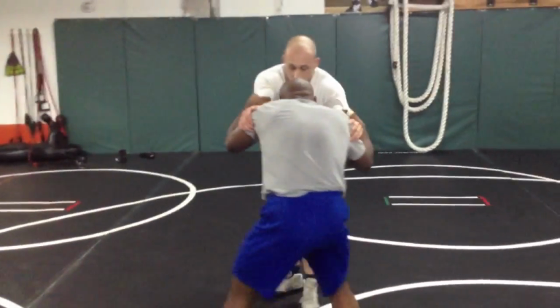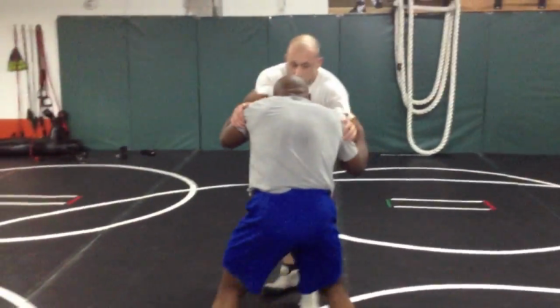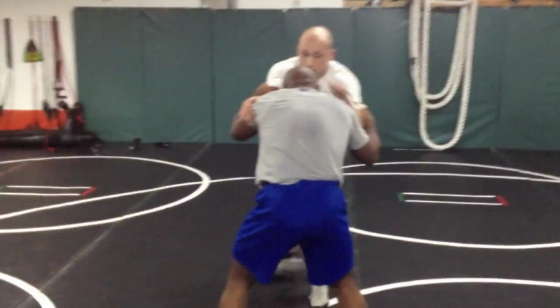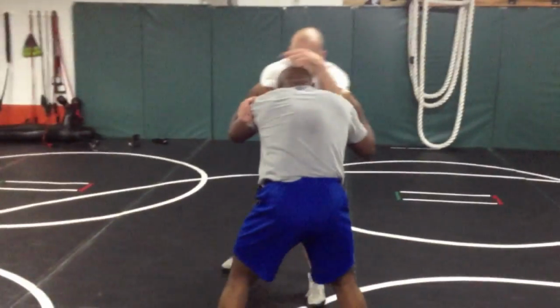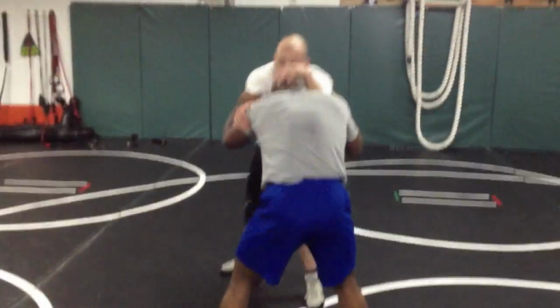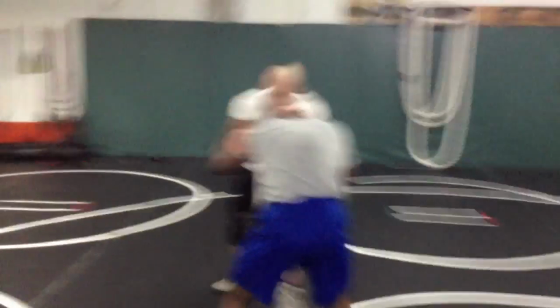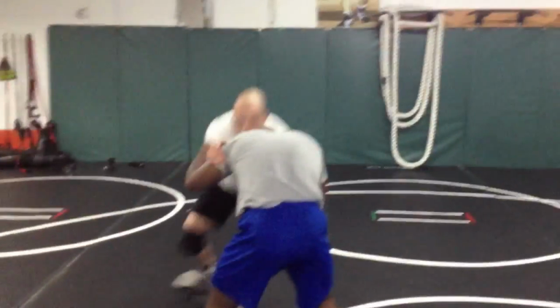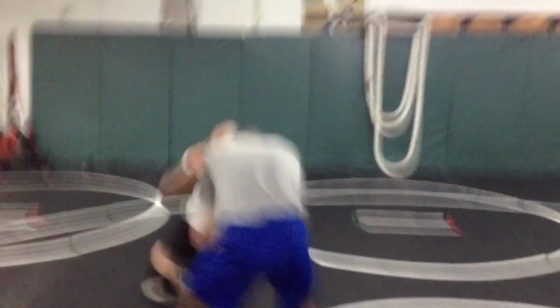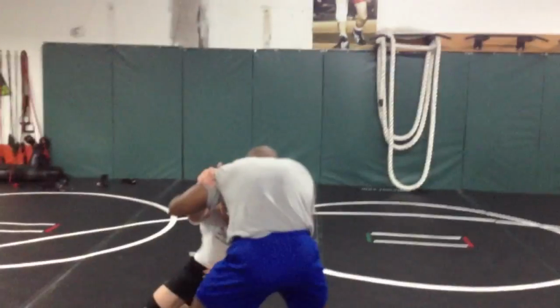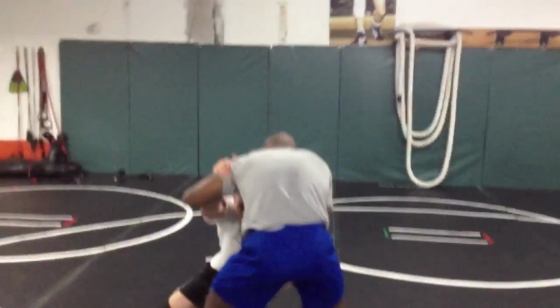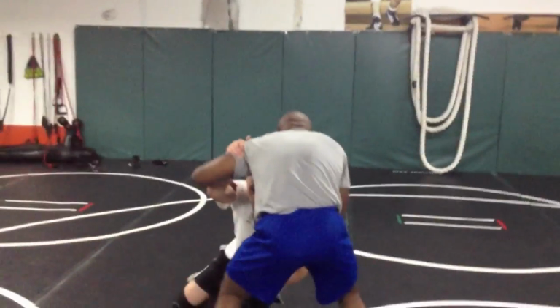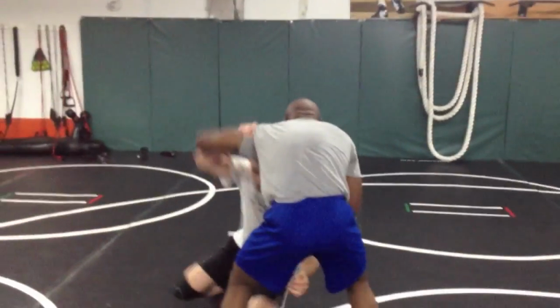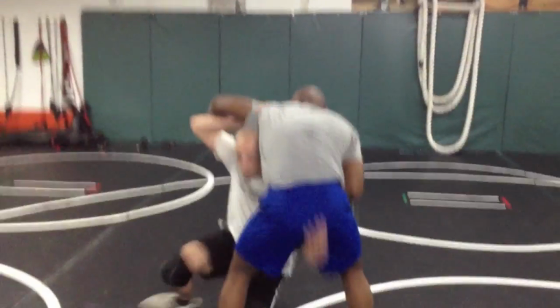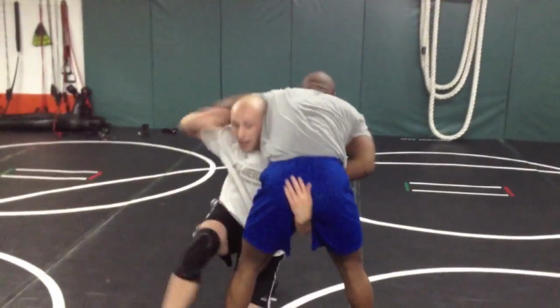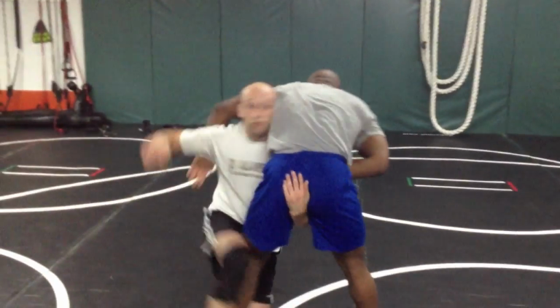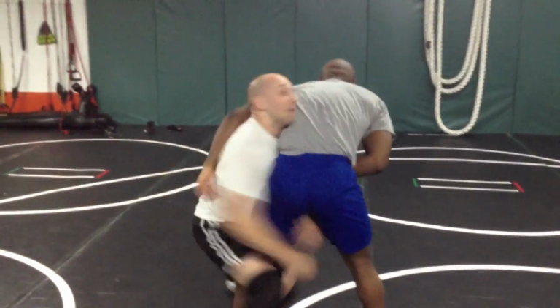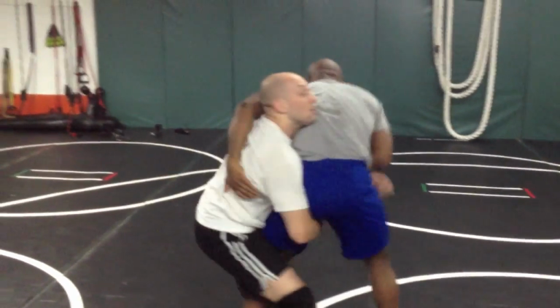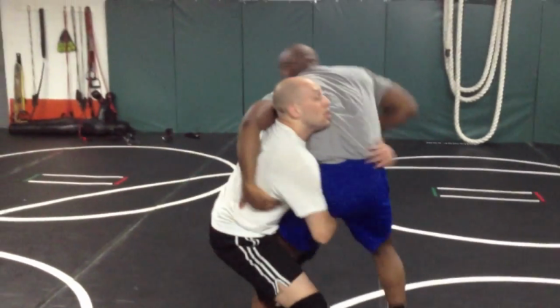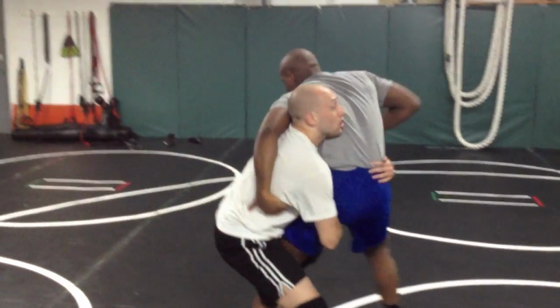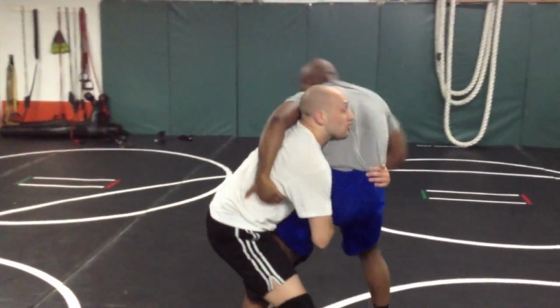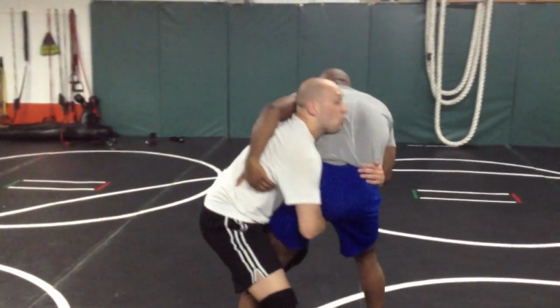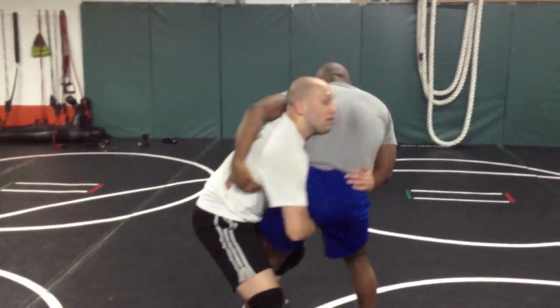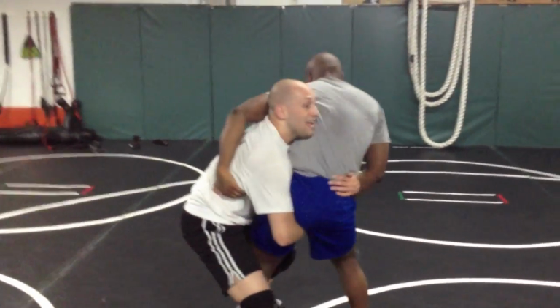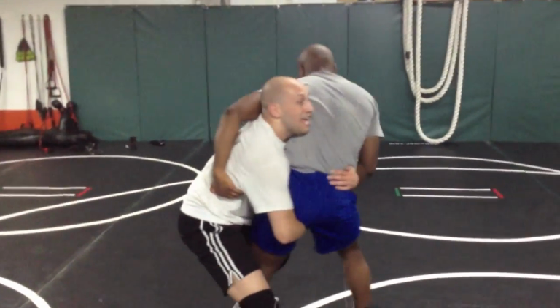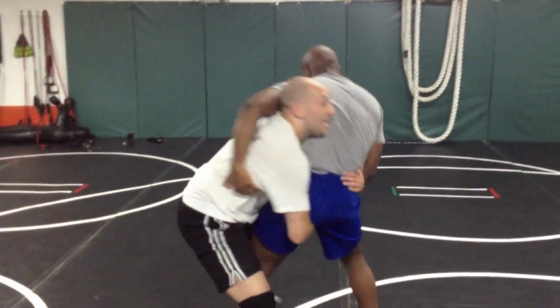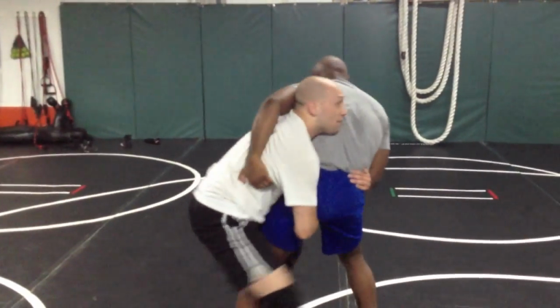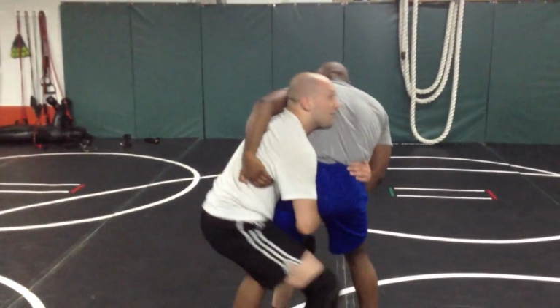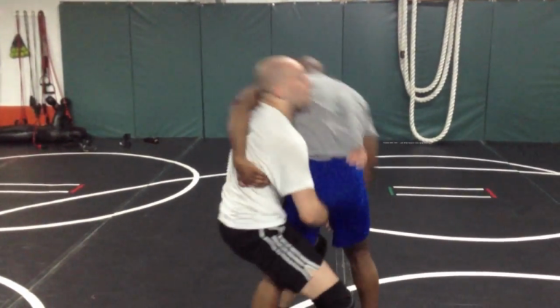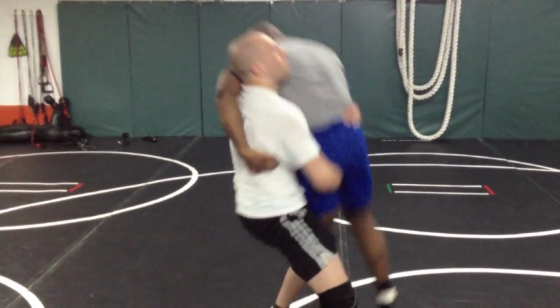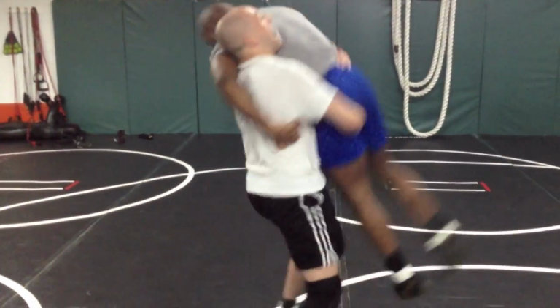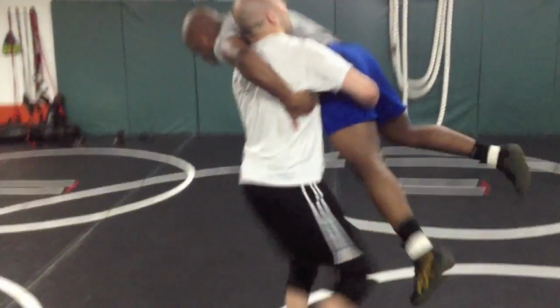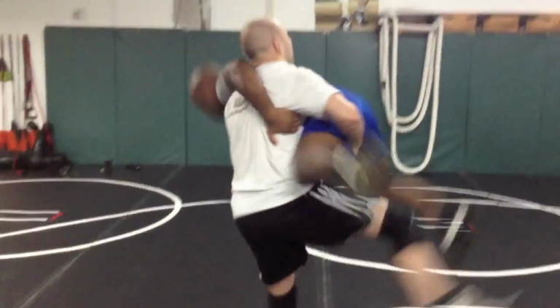You see? Headband, level change. Shoot my high crotch. Cut the corner. Hips in. Pop. Lift.